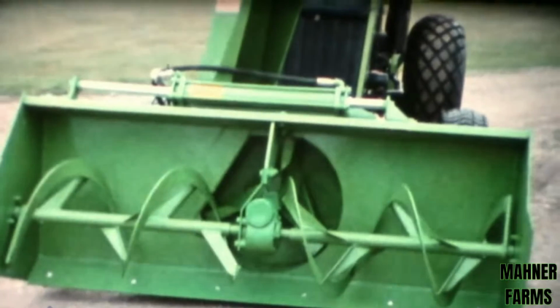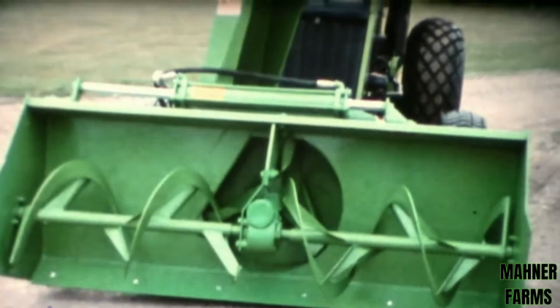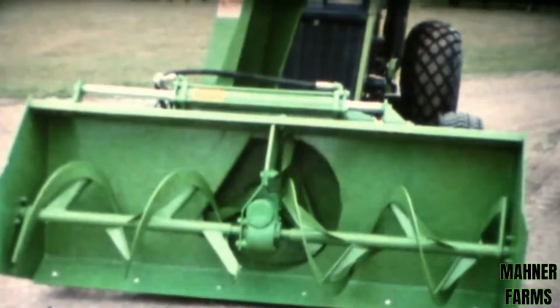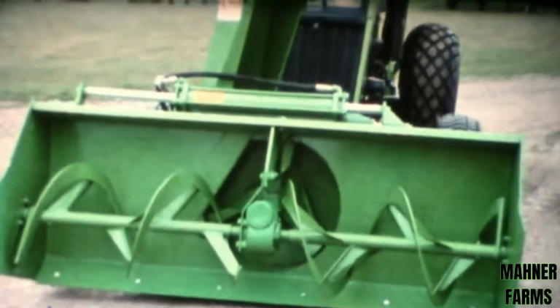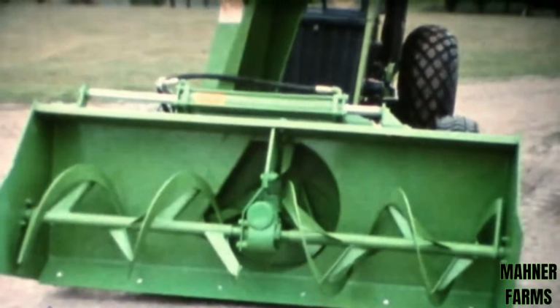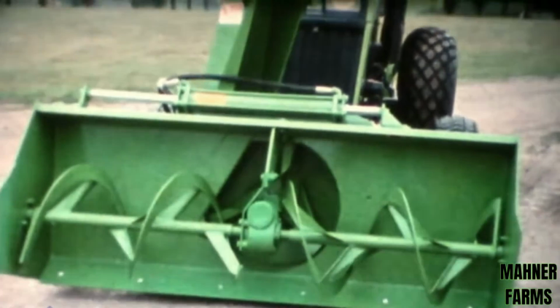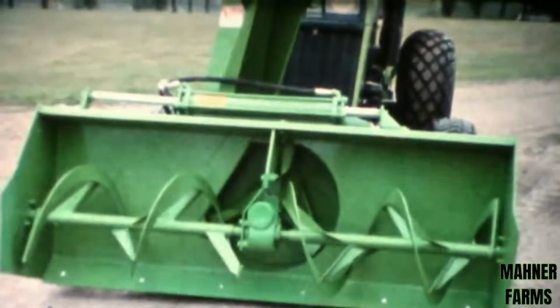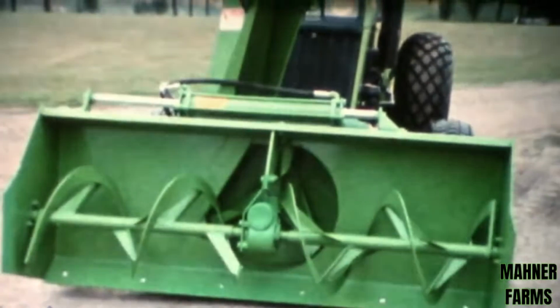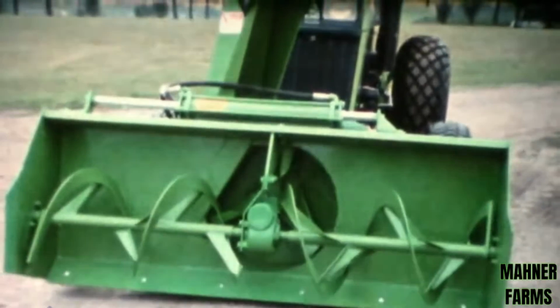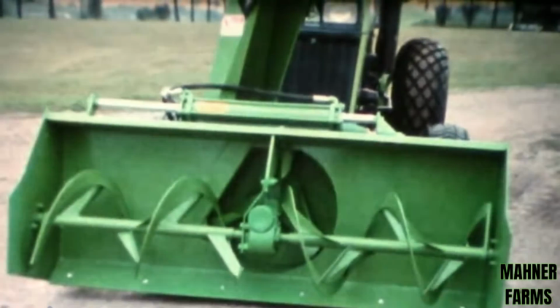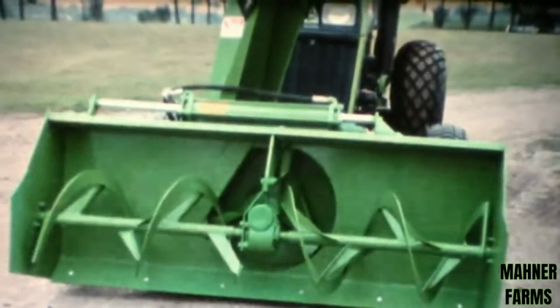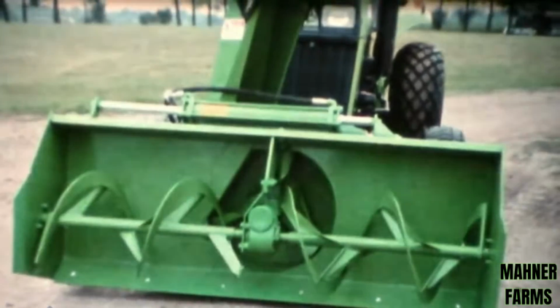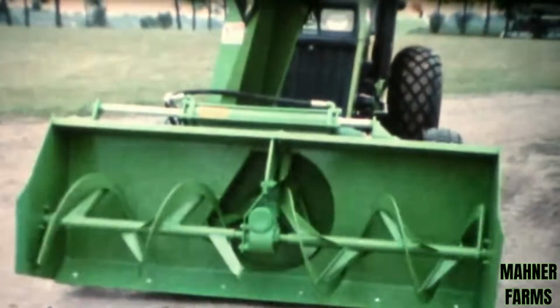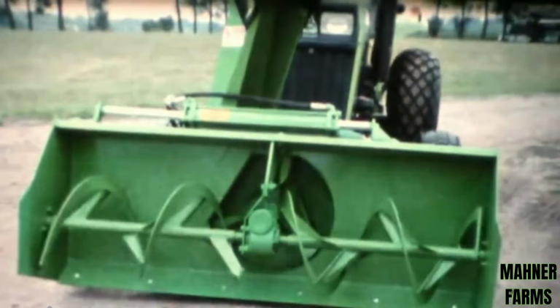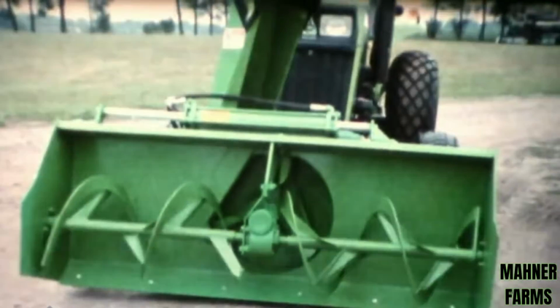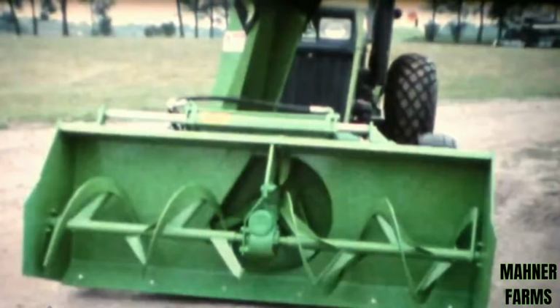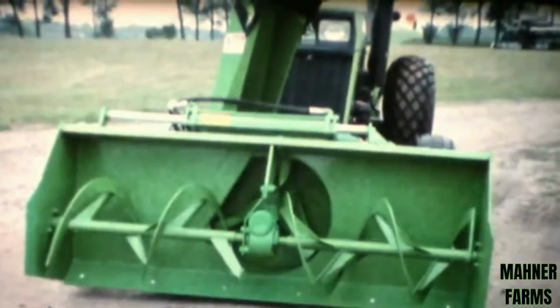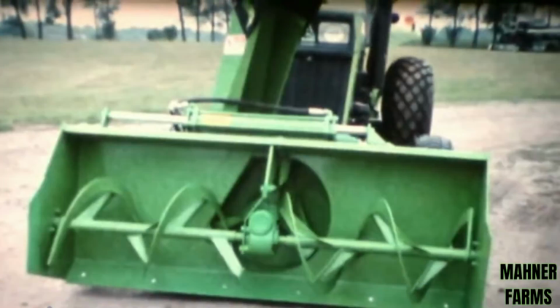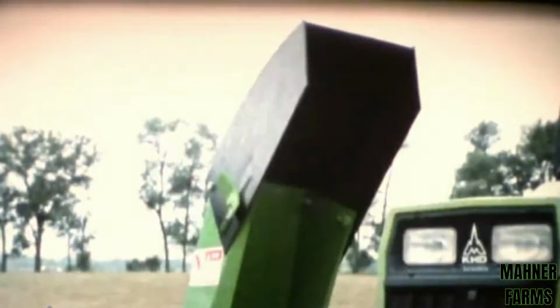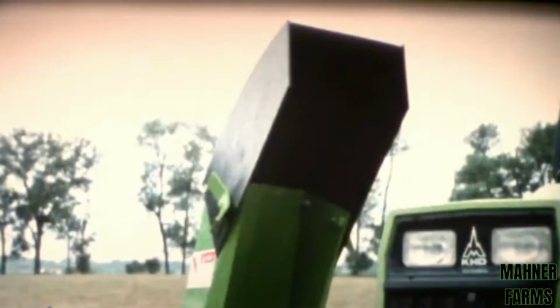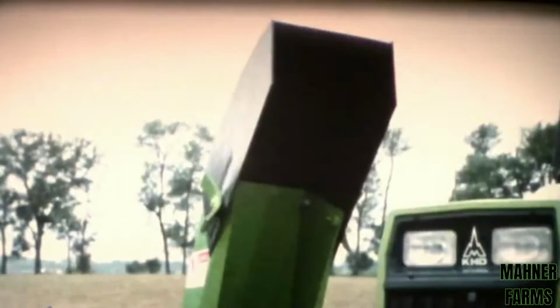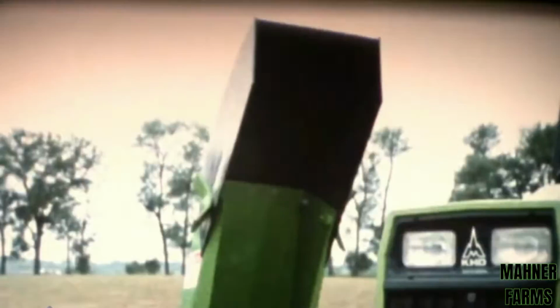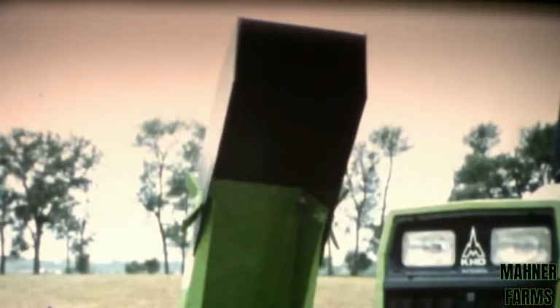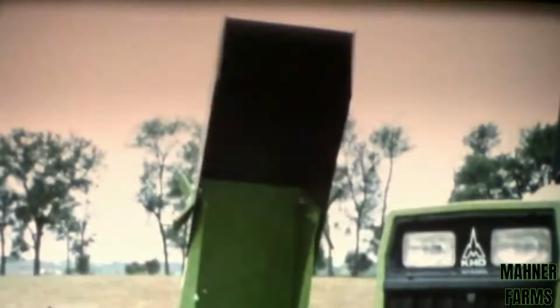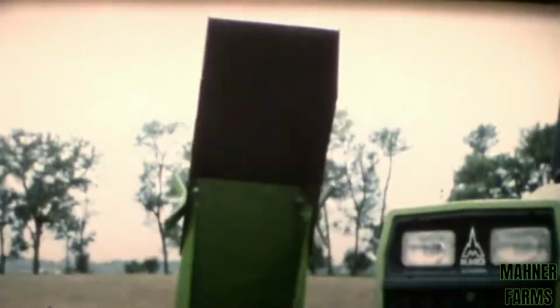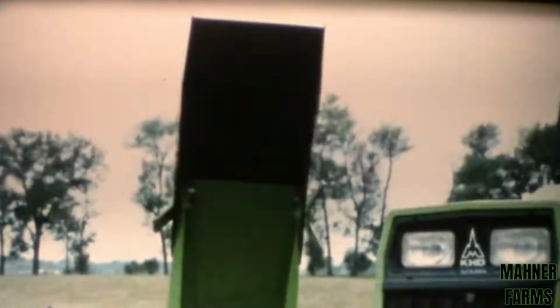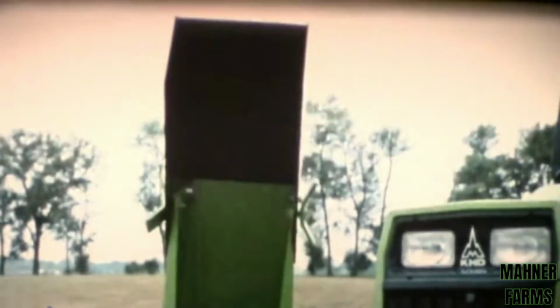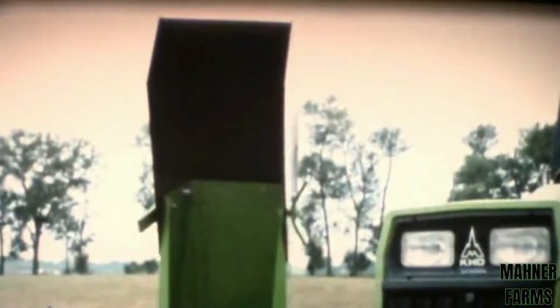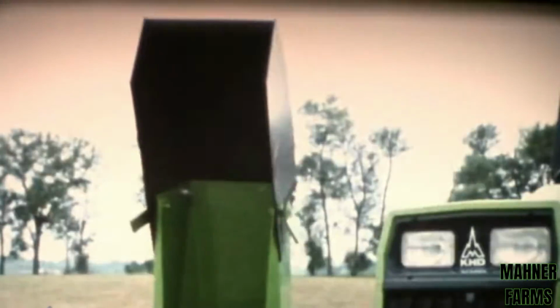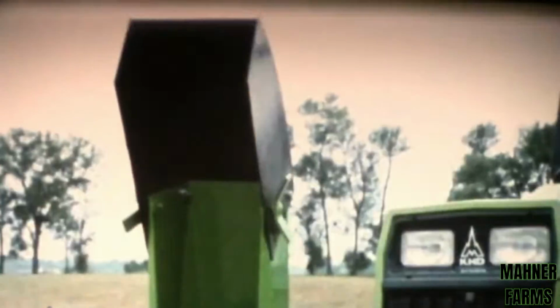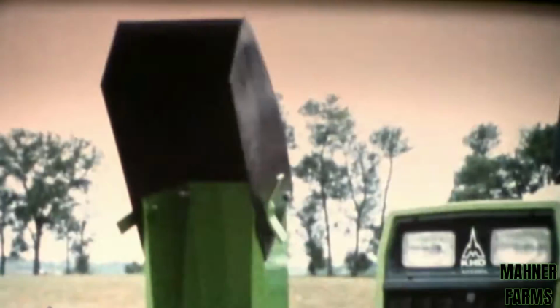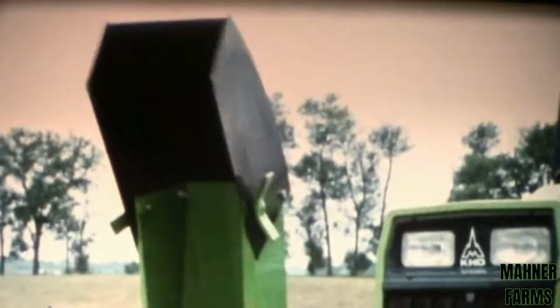The two-stage snow thrower handles heavy, wet snow with power to spare. Front or rear mounting is available, and chute rotation control is hydraulic or manual.